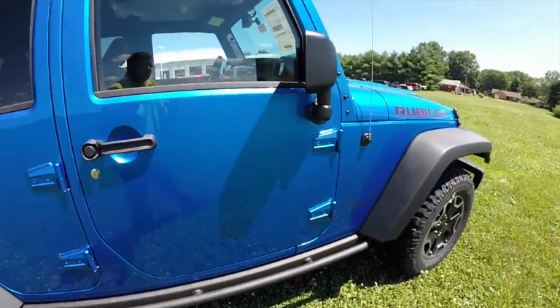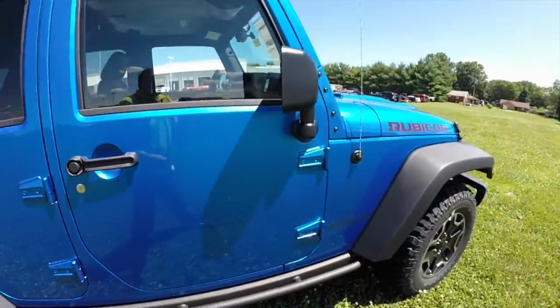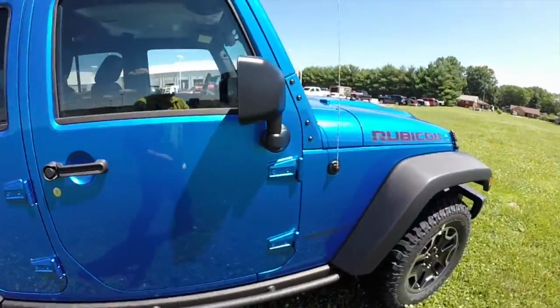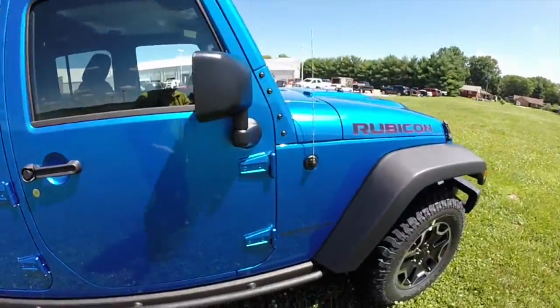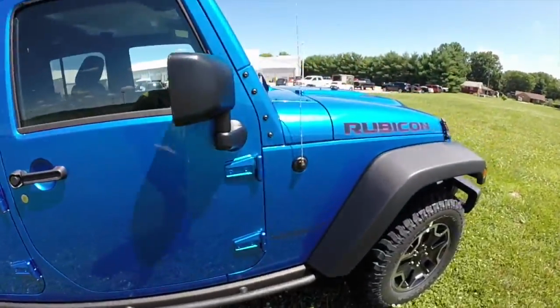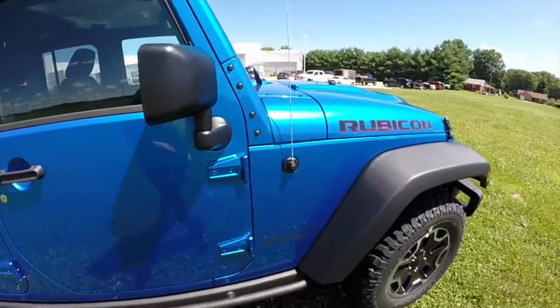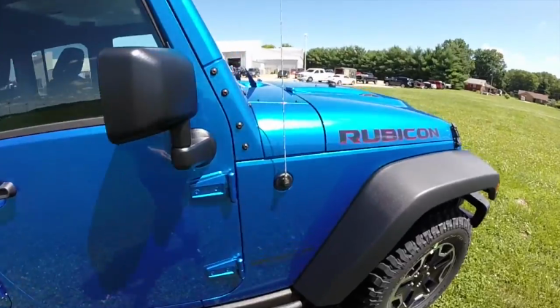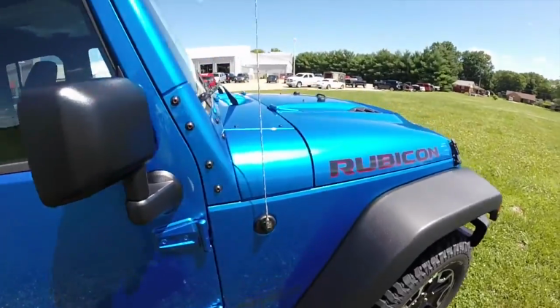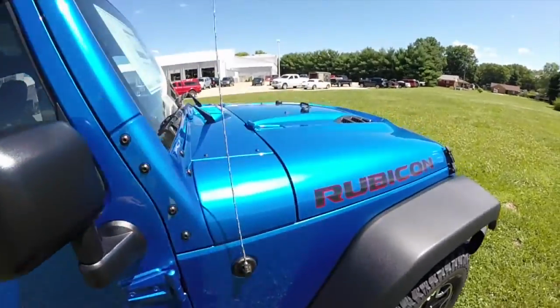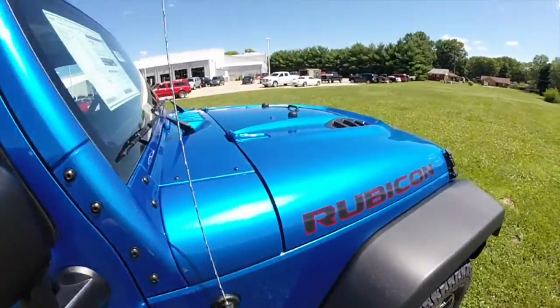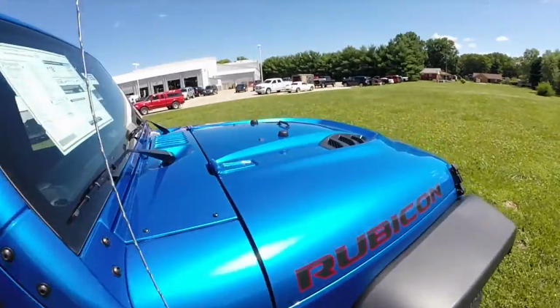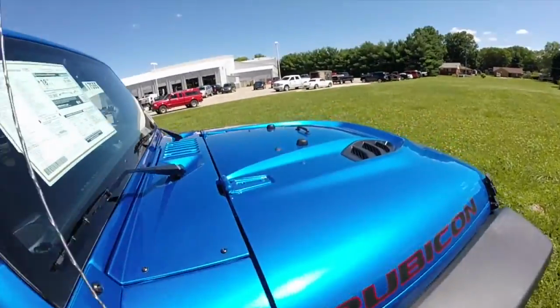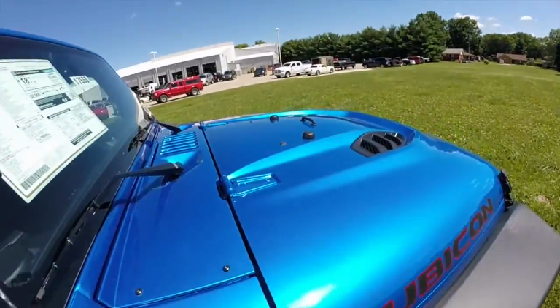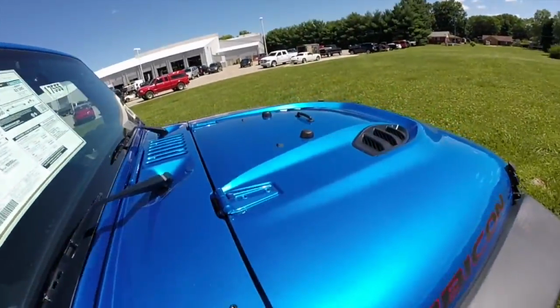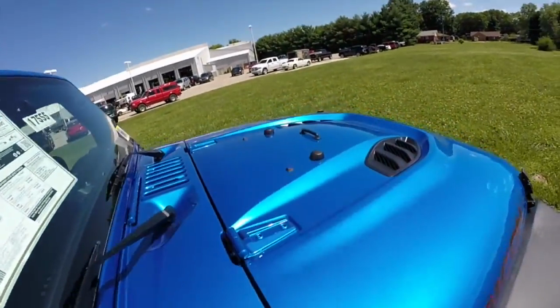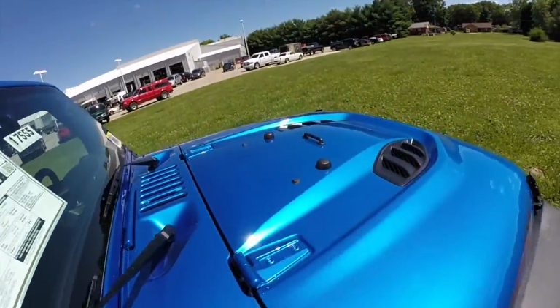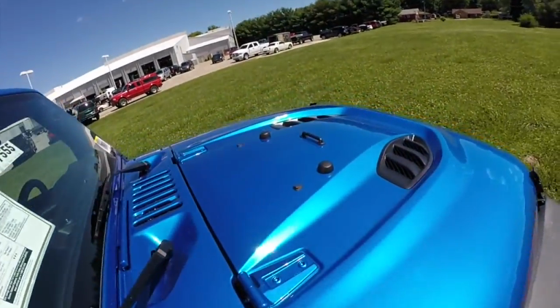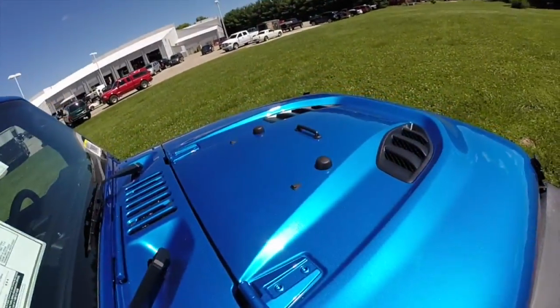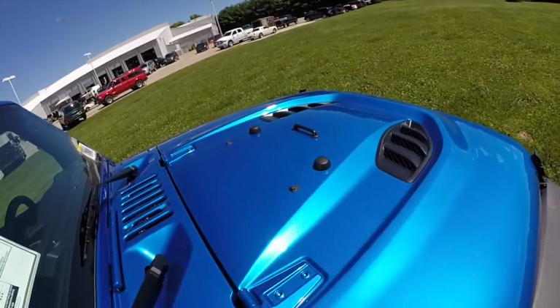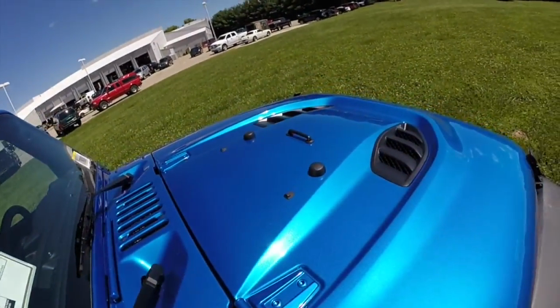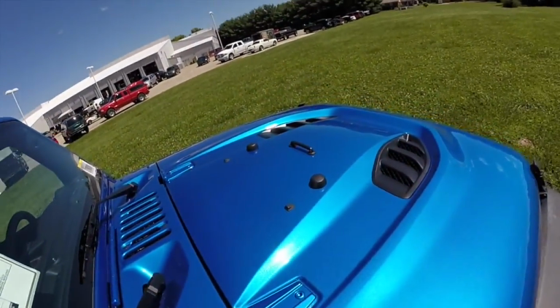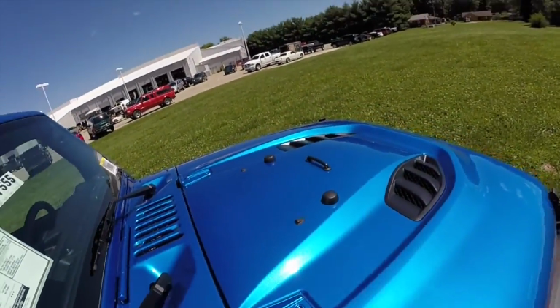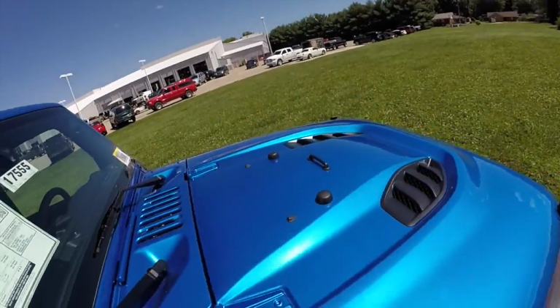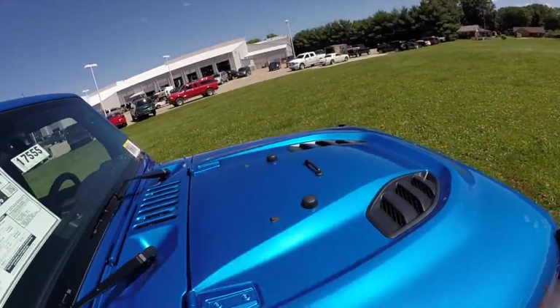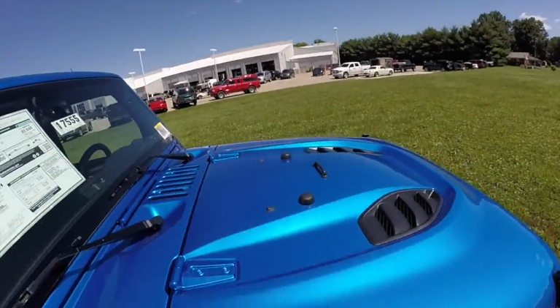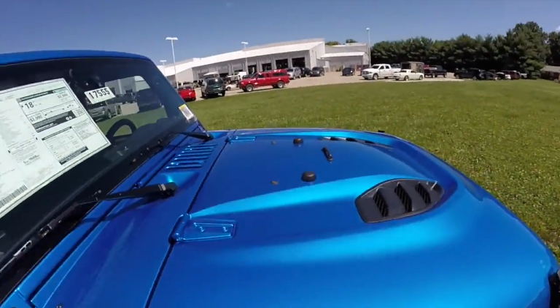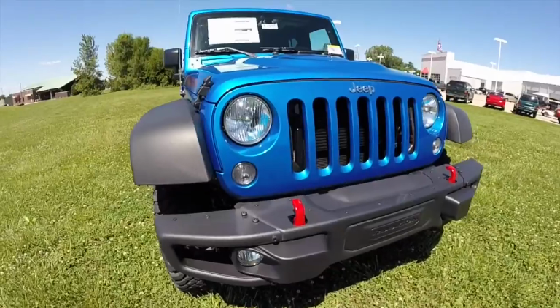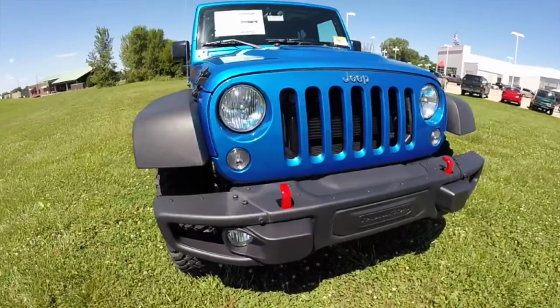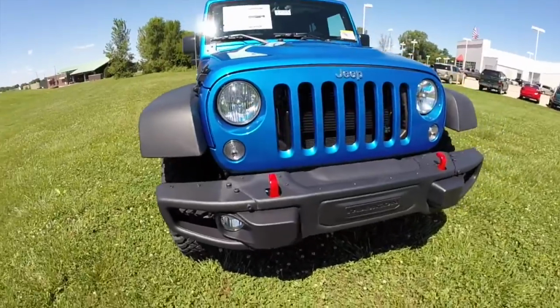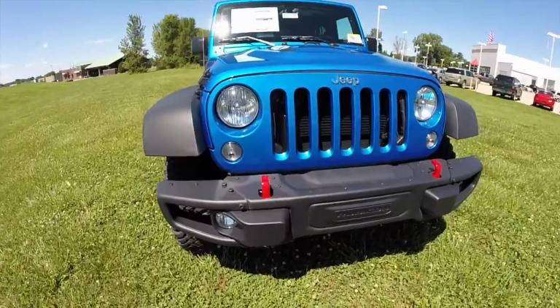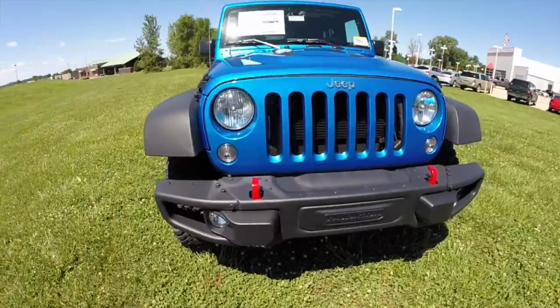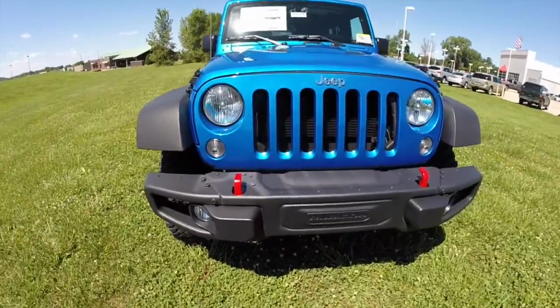It also includes the power dome hood. Let's go ahead and take a look at the interior.